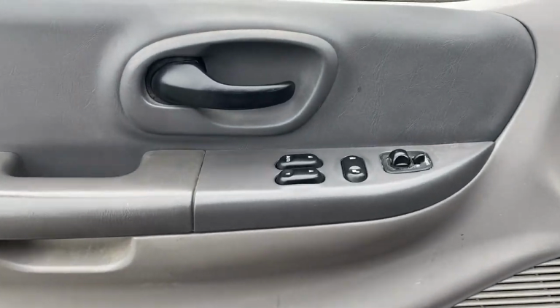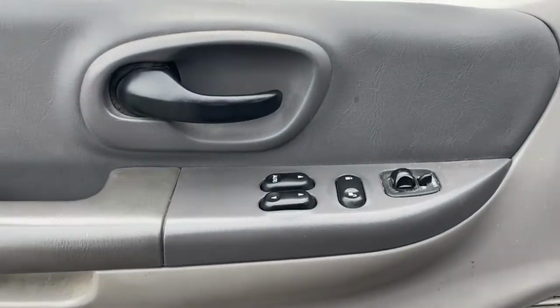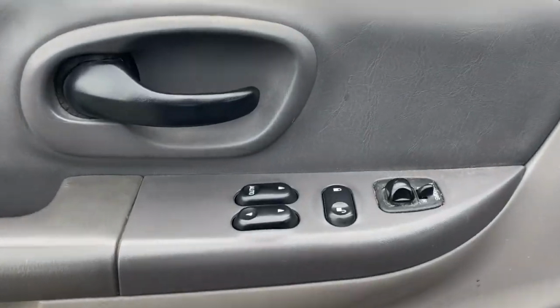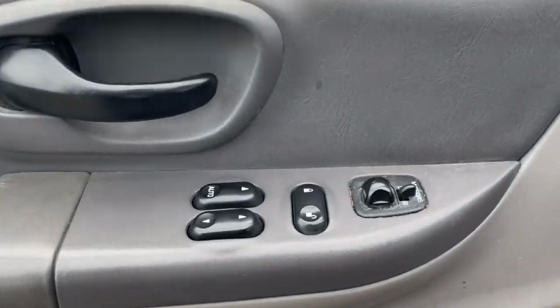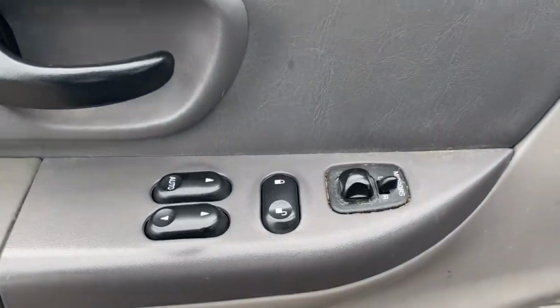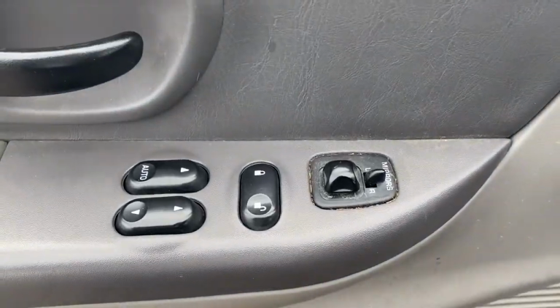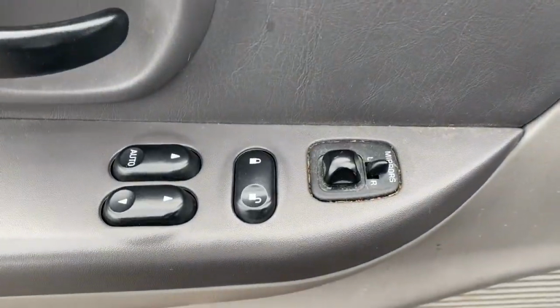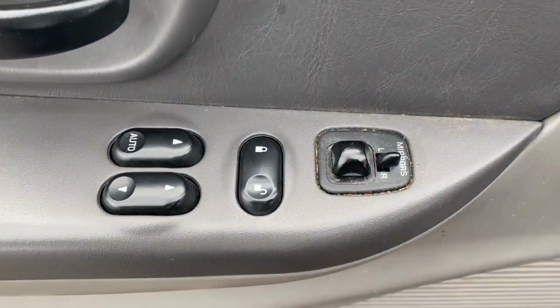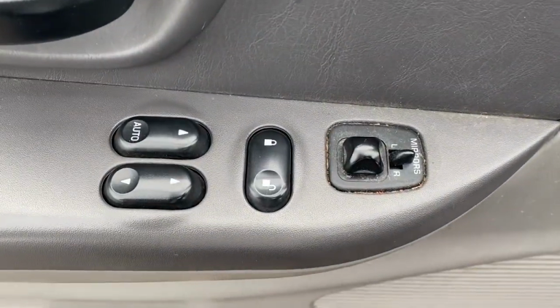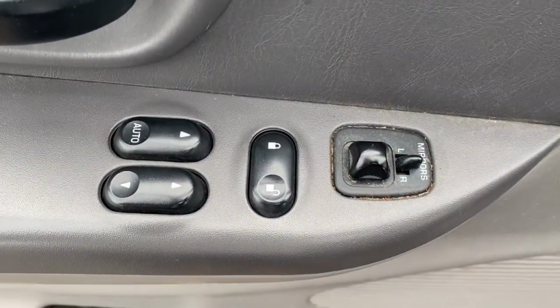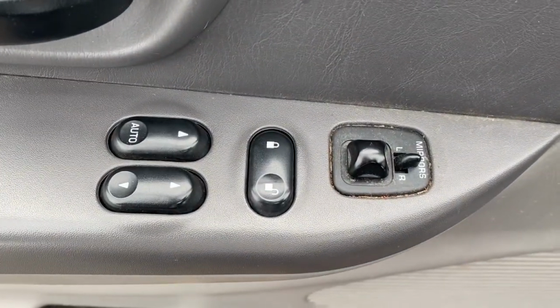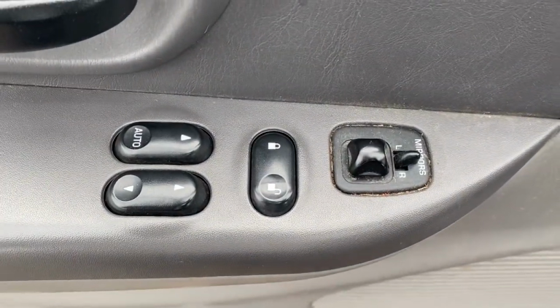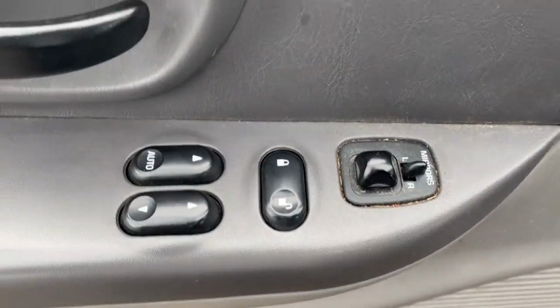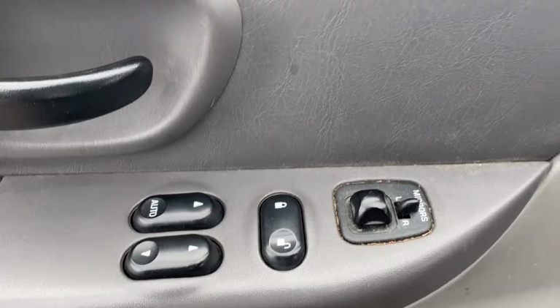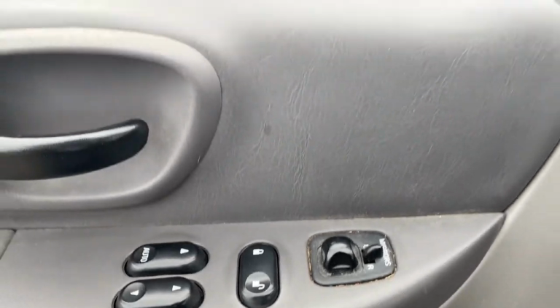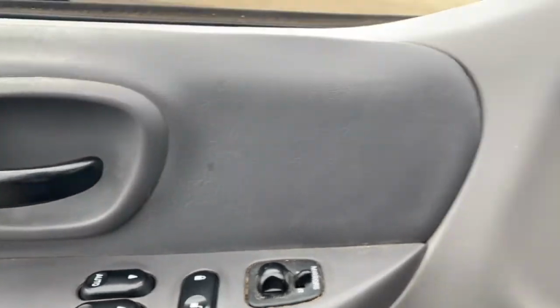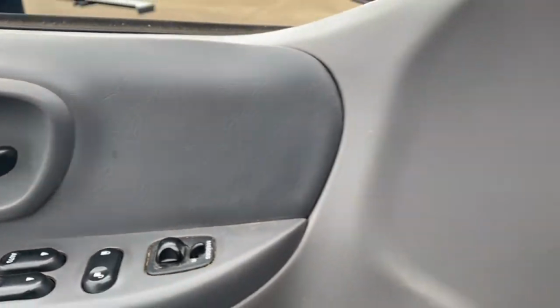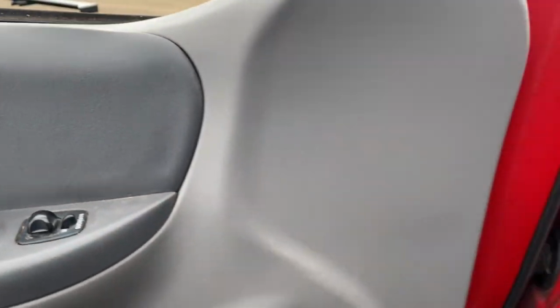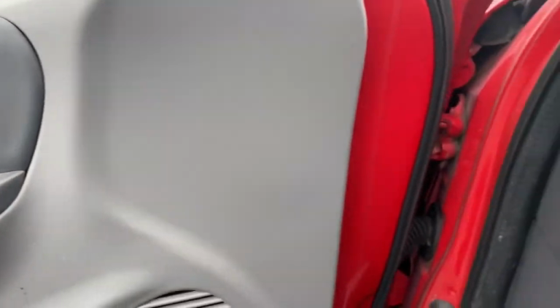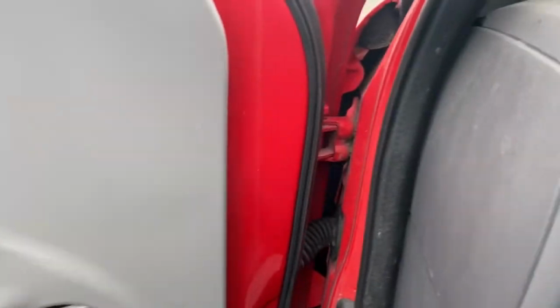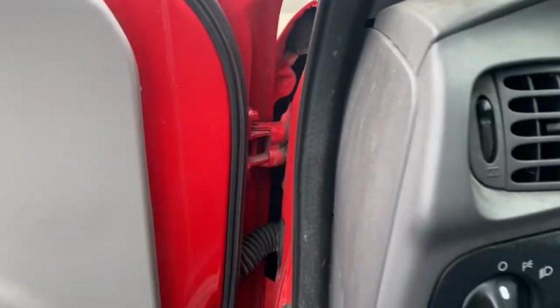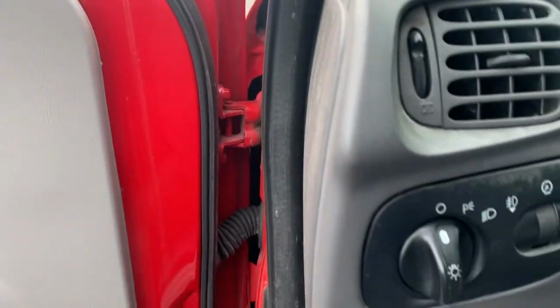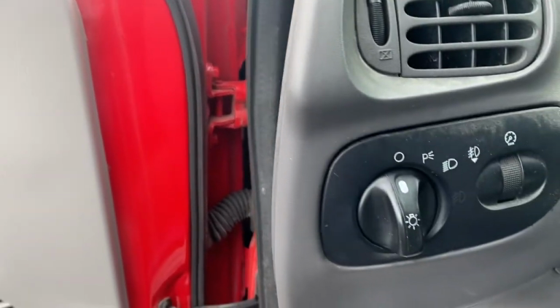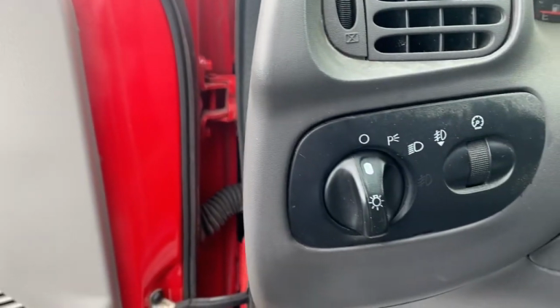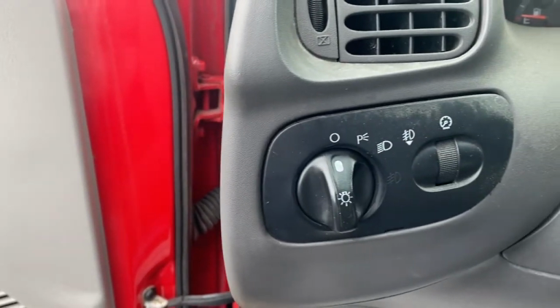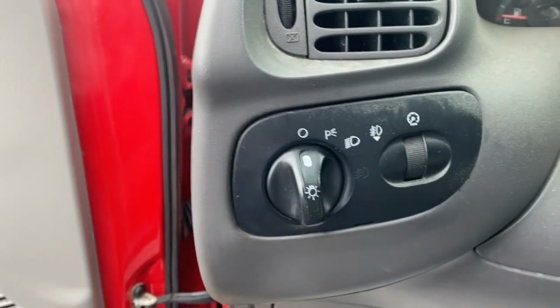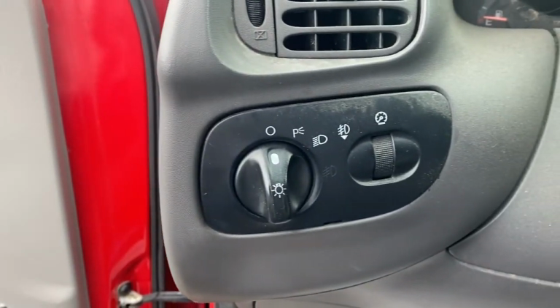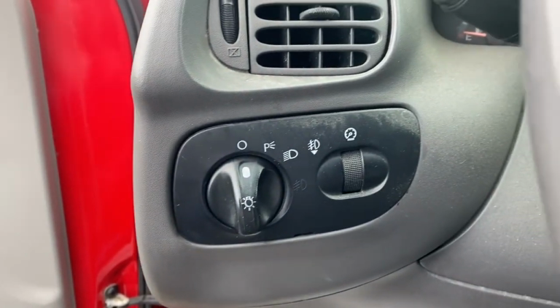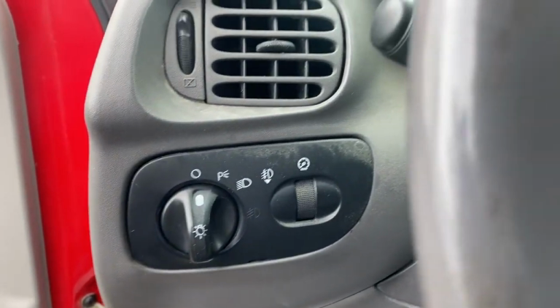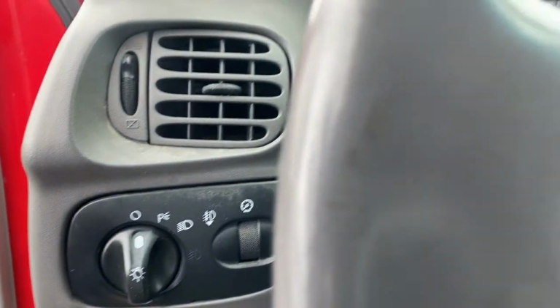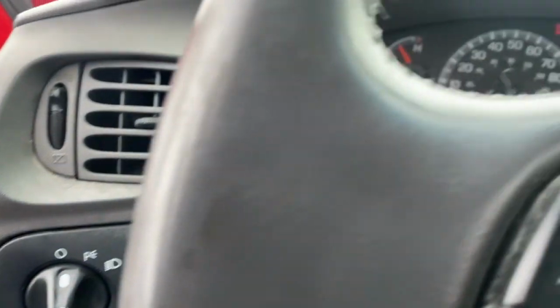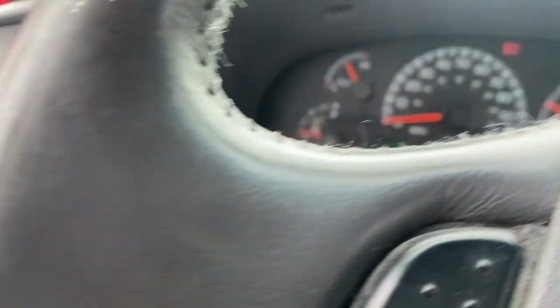The following are some of this vehicle's highlighted options: four-wheel disc brakes, power steering.